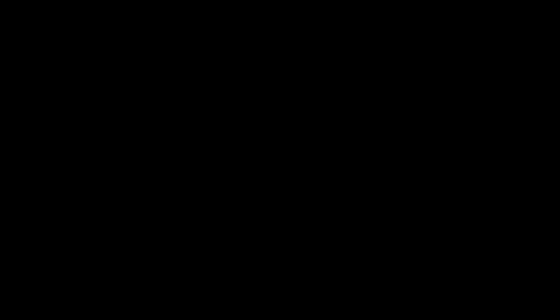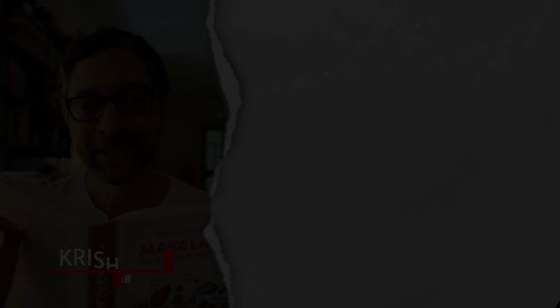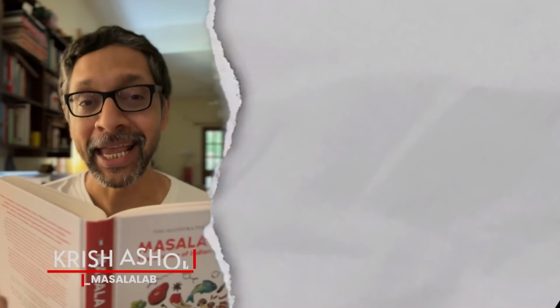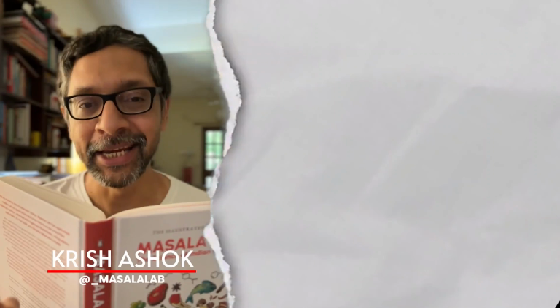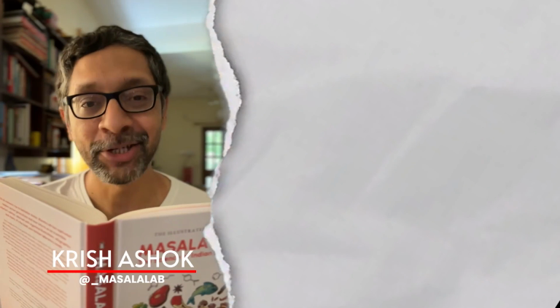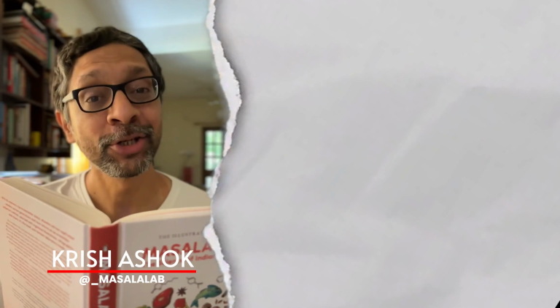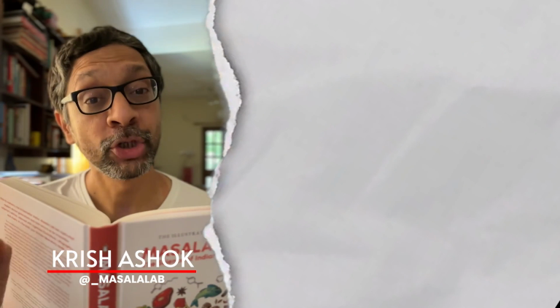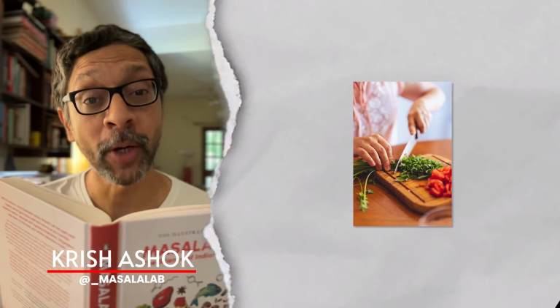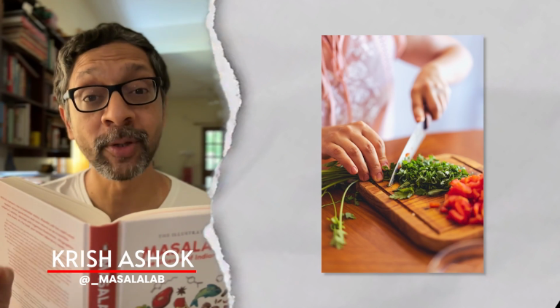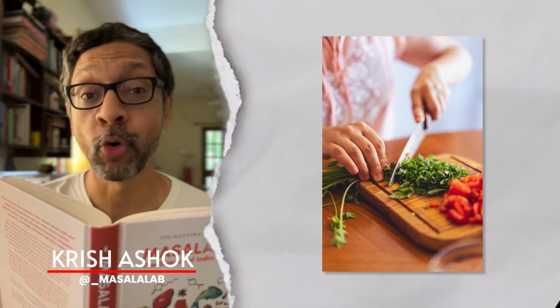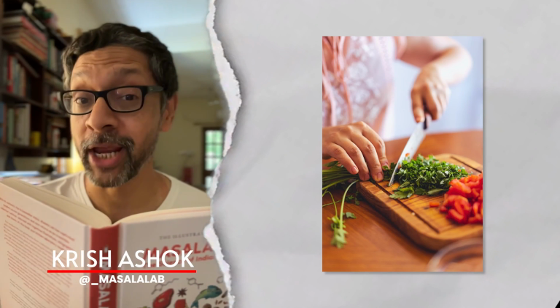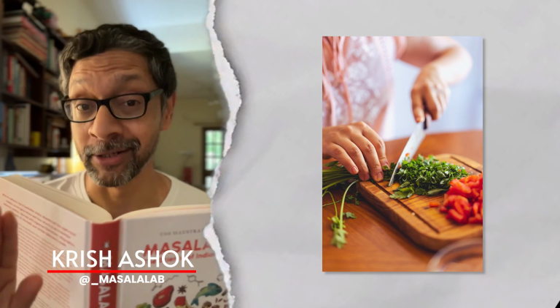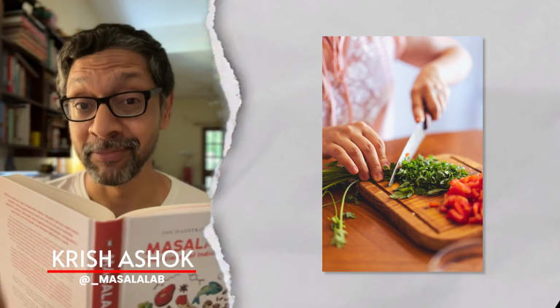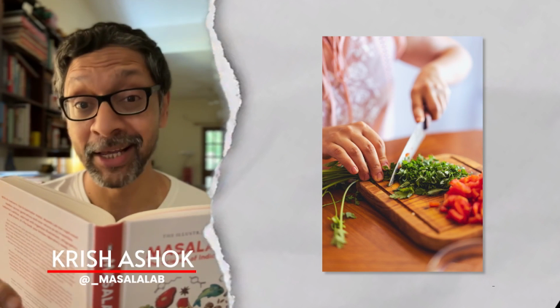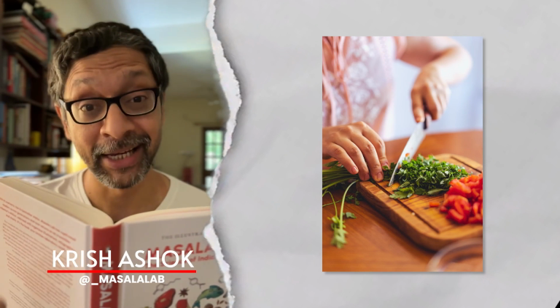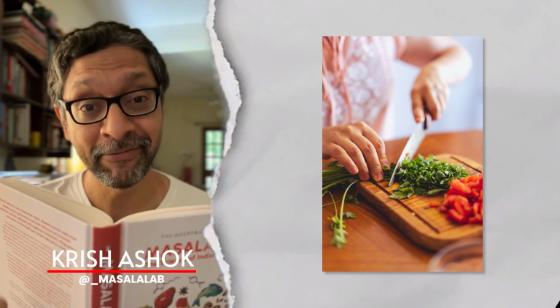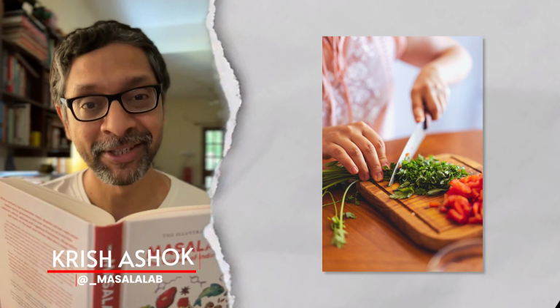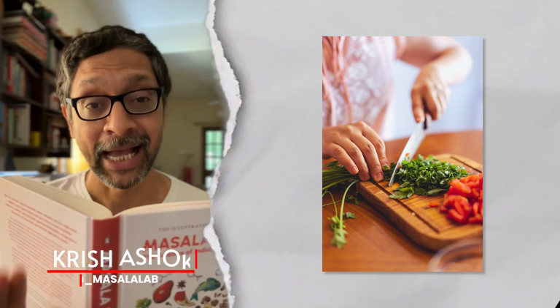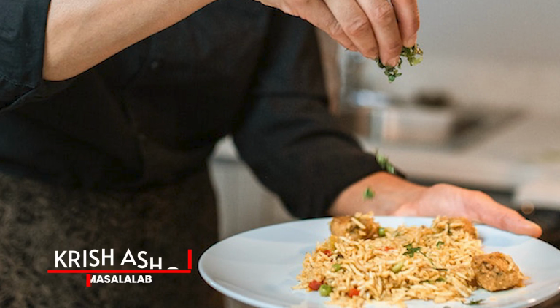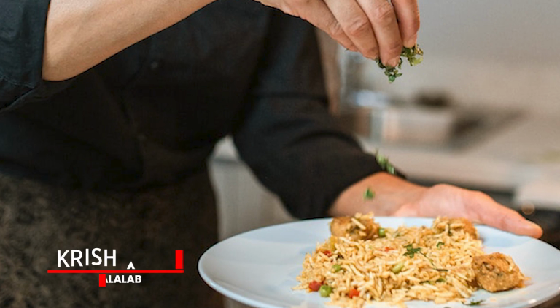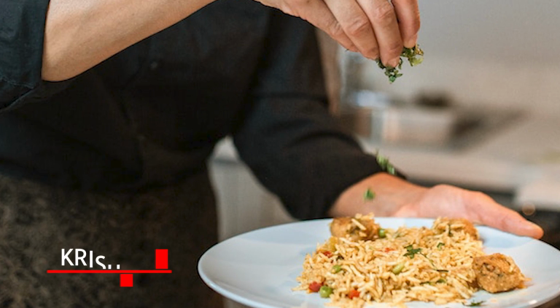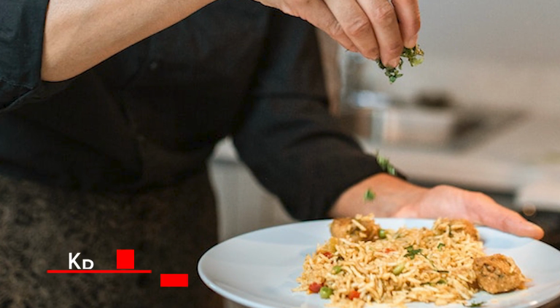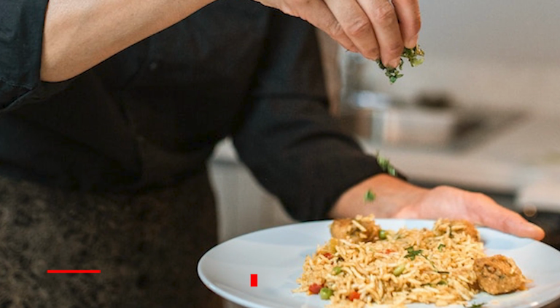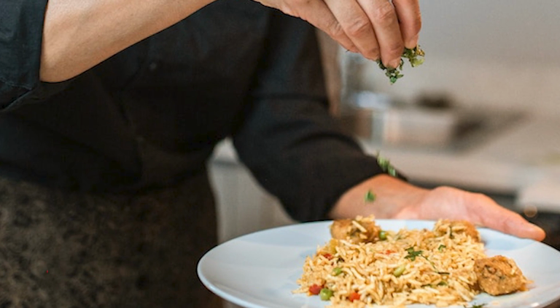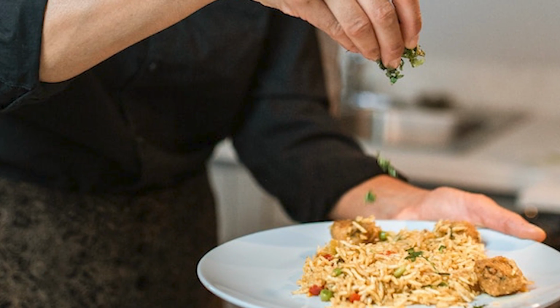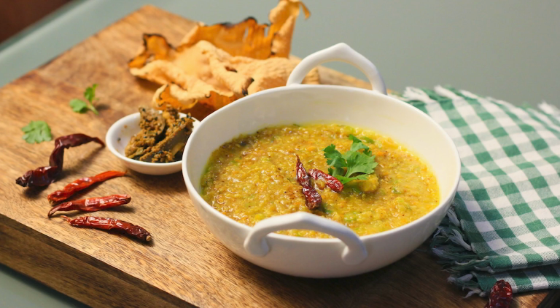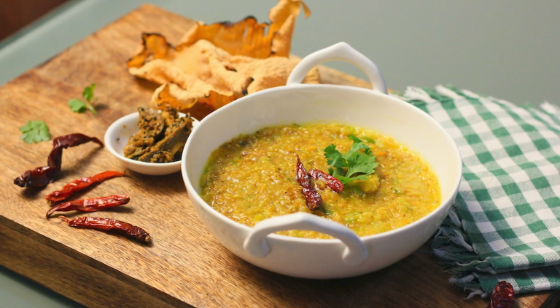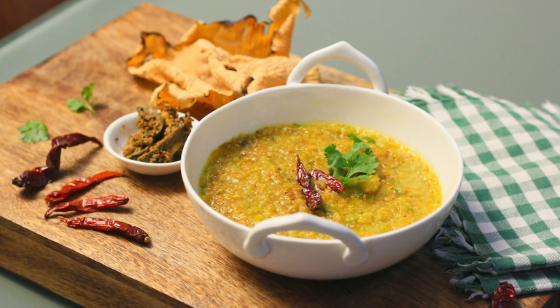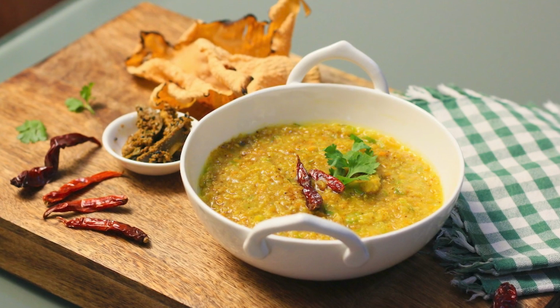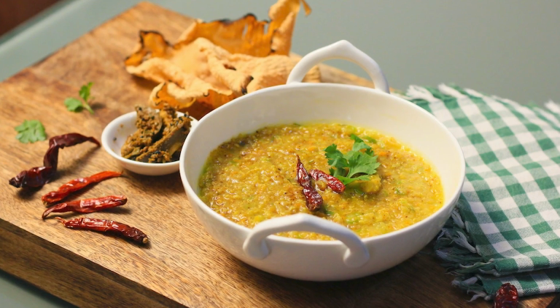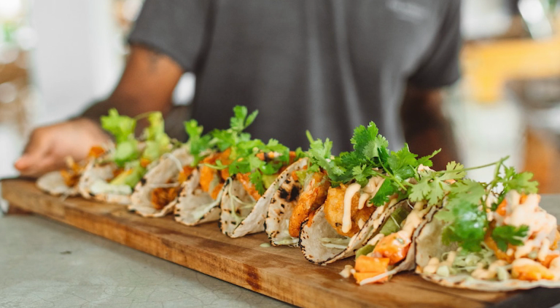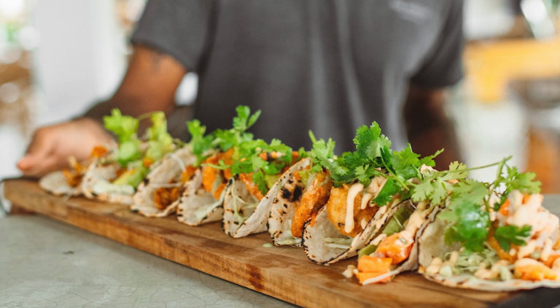Take any dish, chop some coriander — dhania leaves as a garnish — and it makes it Indian or Mexican.